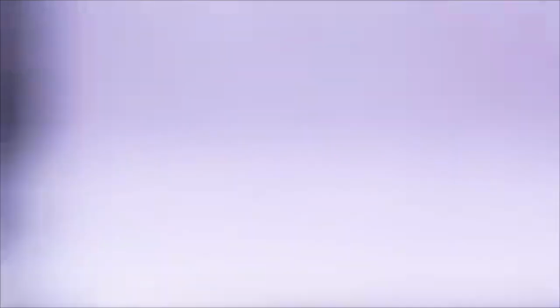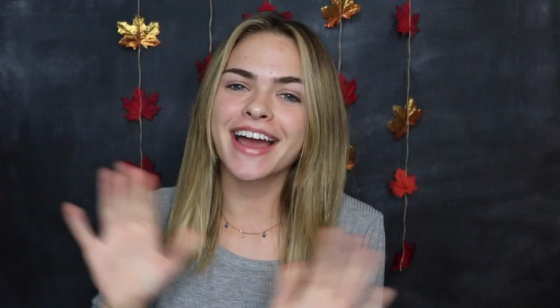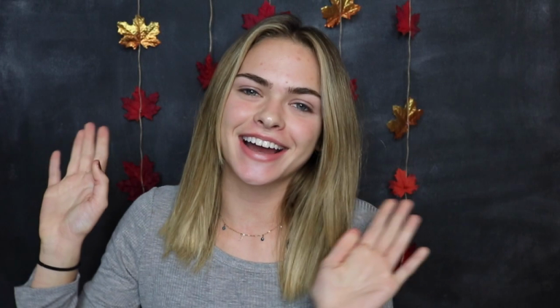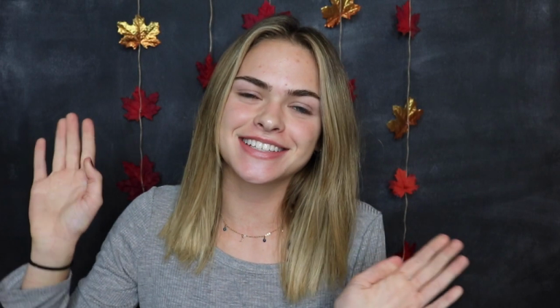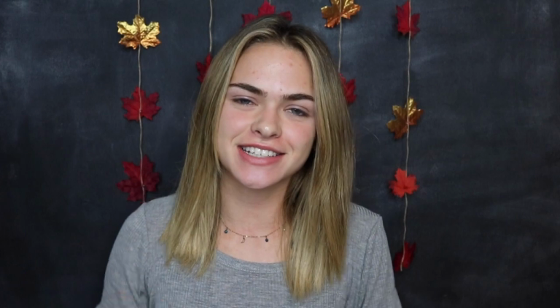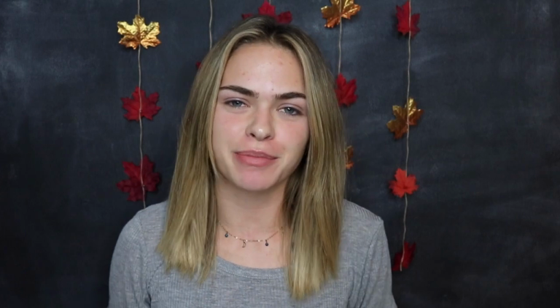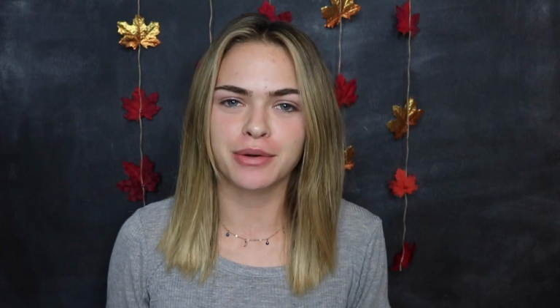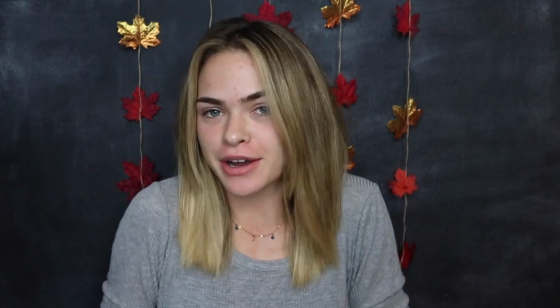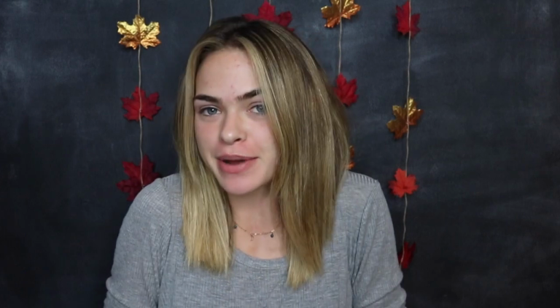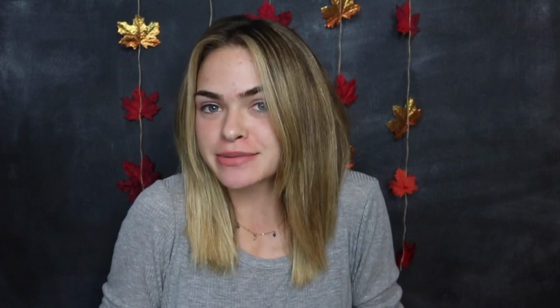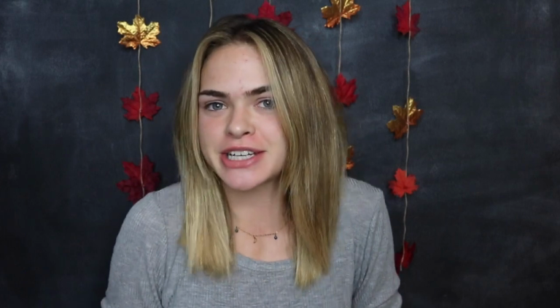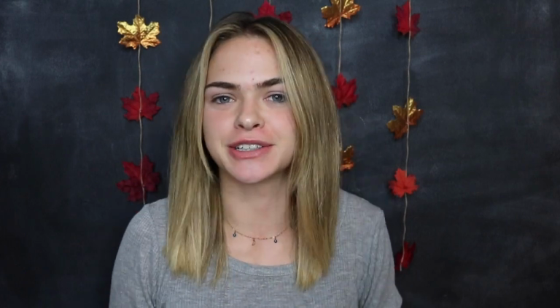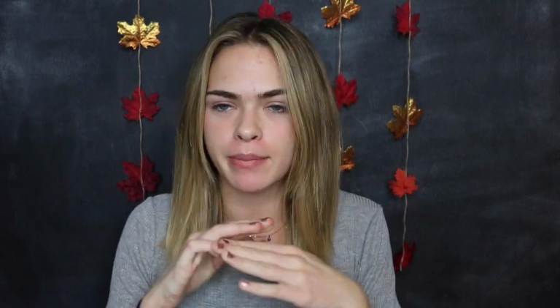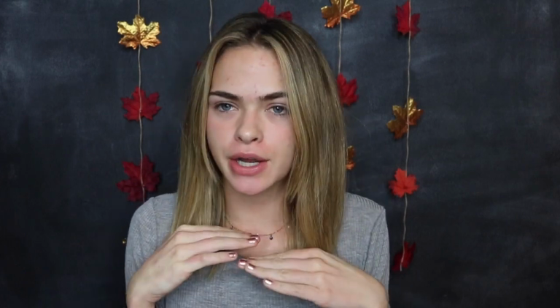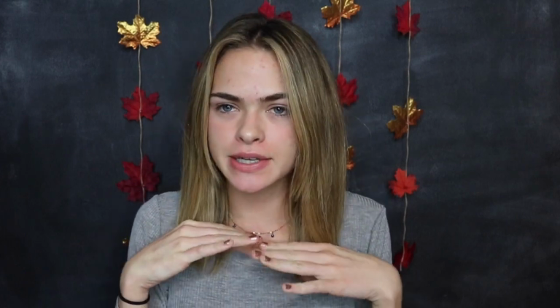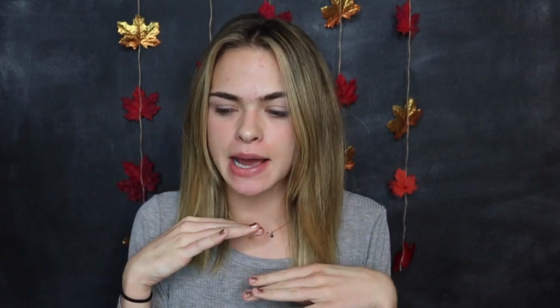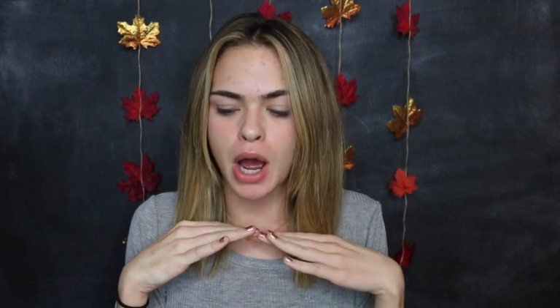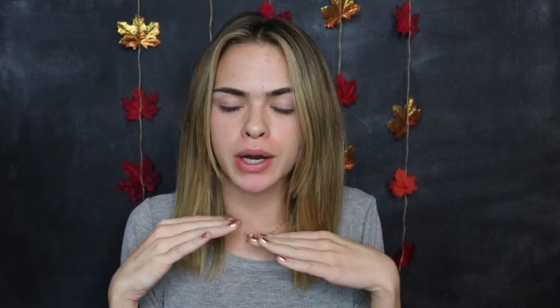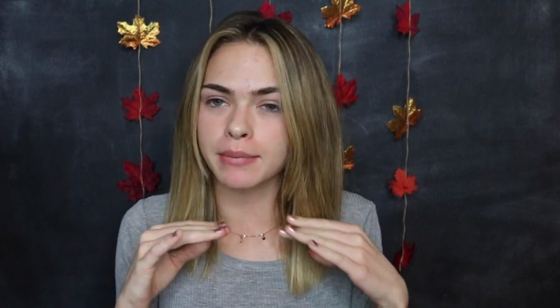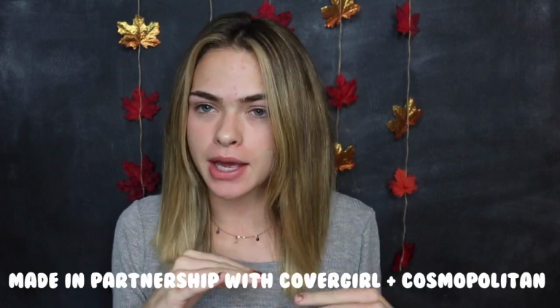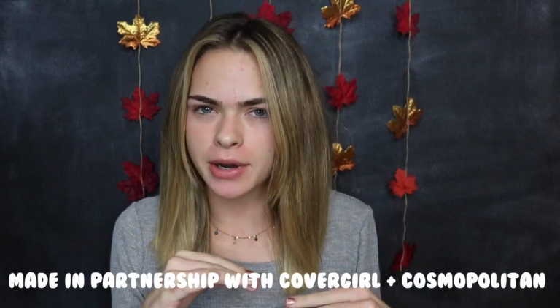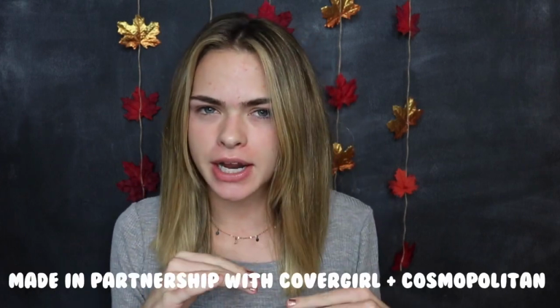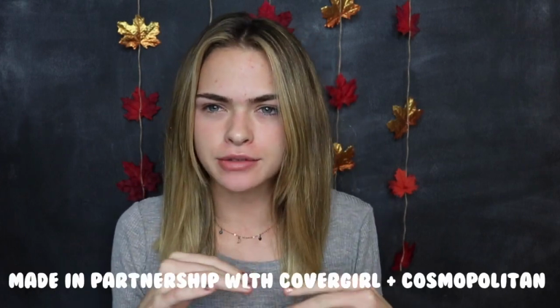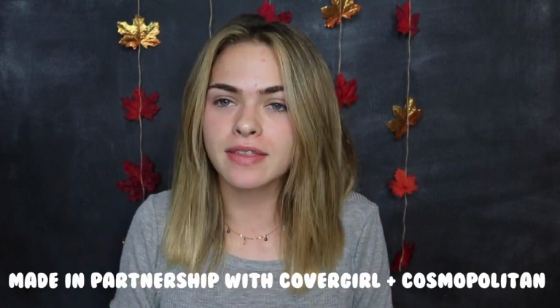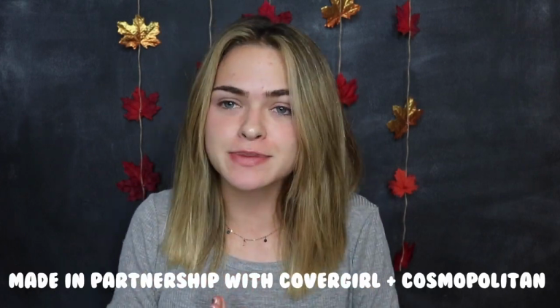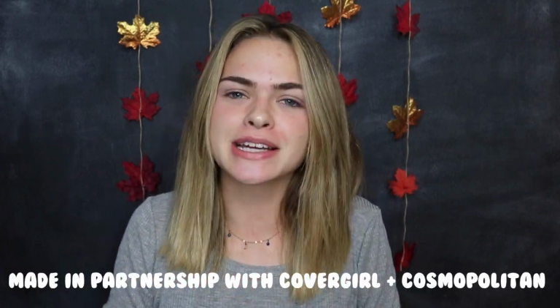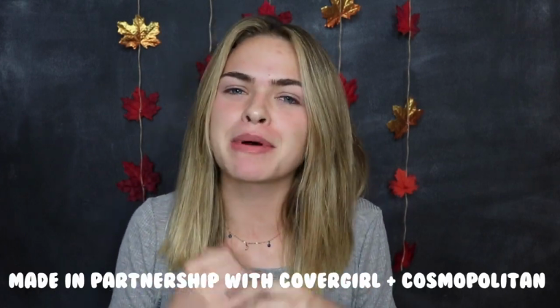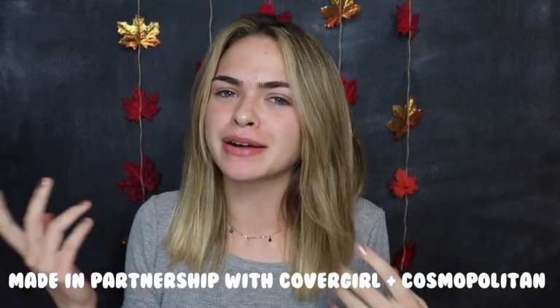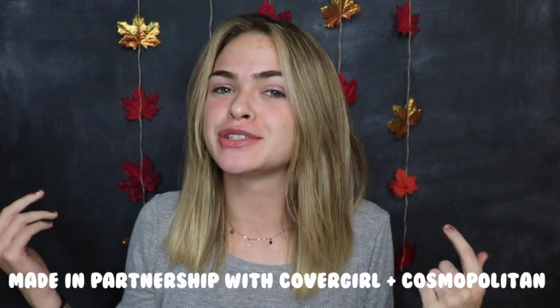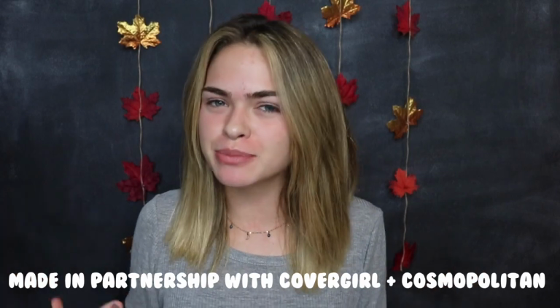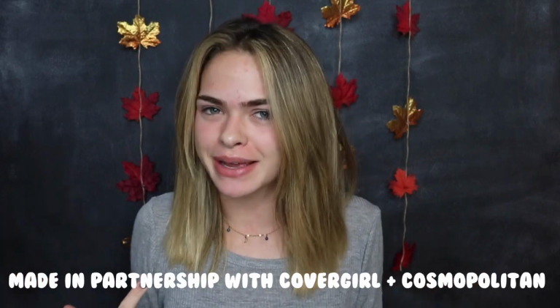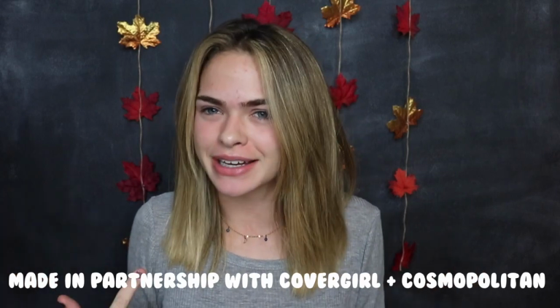Hey guys, it's Summer. Welcome back to my channel. You may notice I'm not wearing makeup right now, and that's because I'm about to do my makeup.